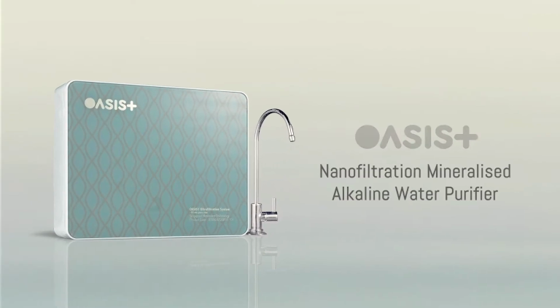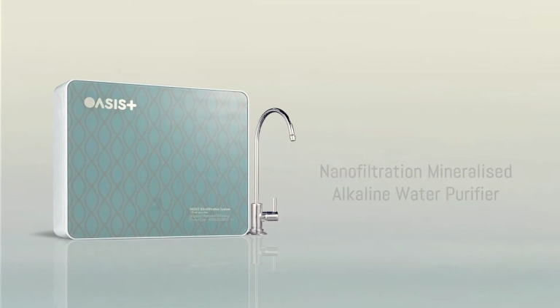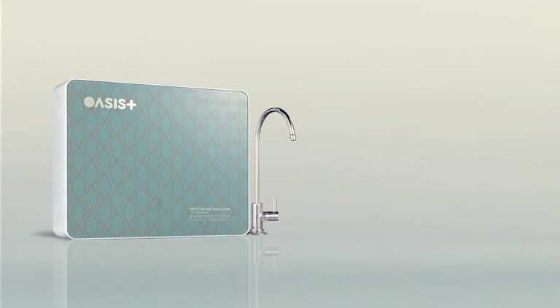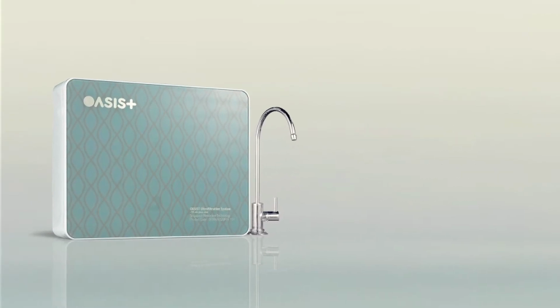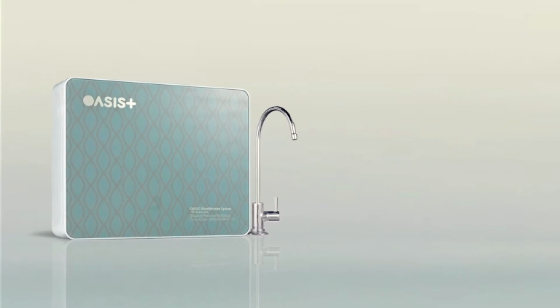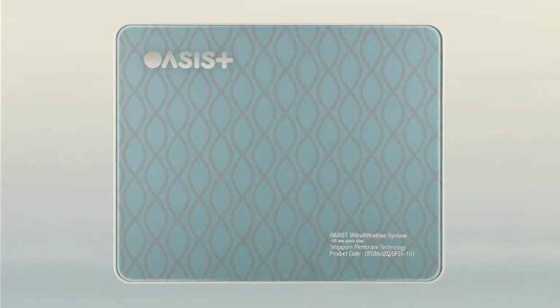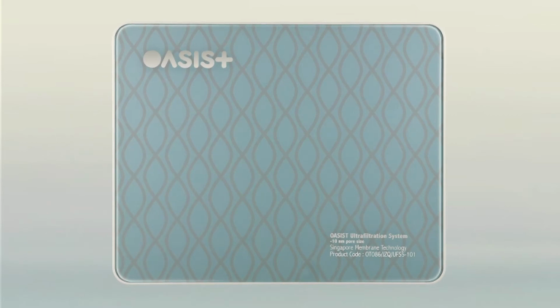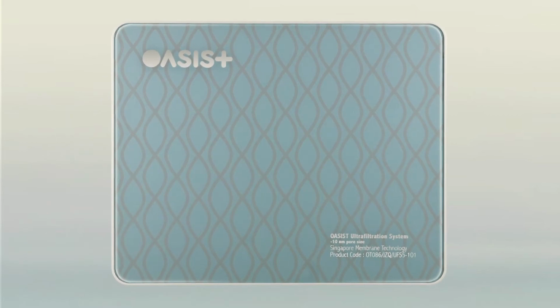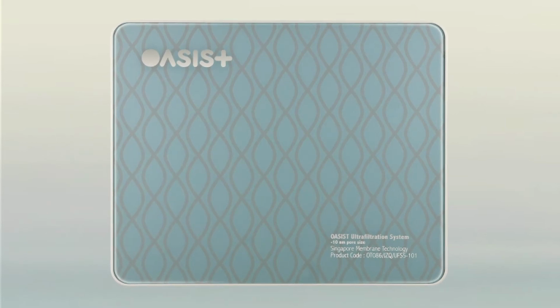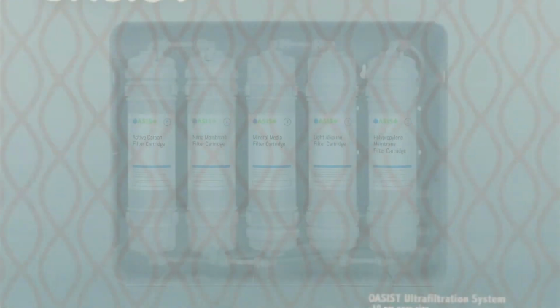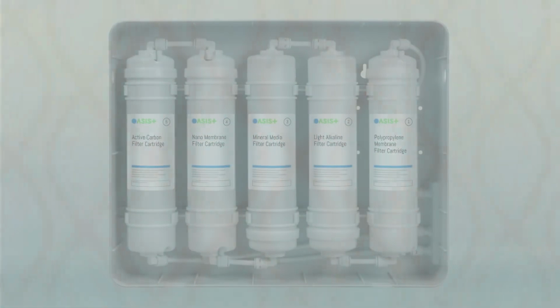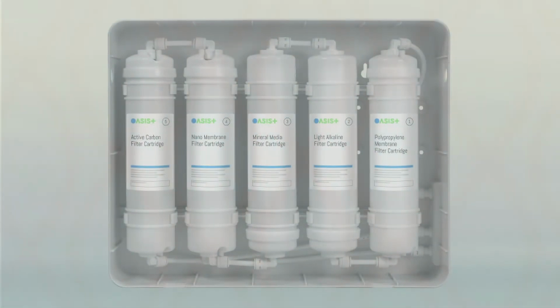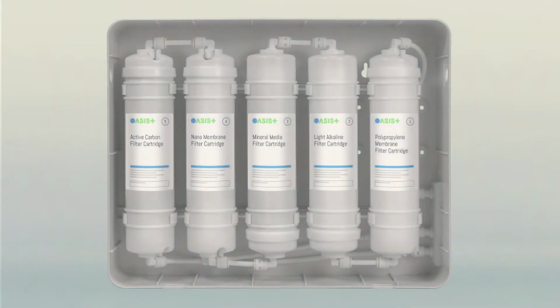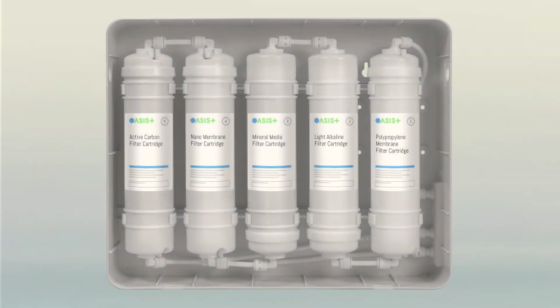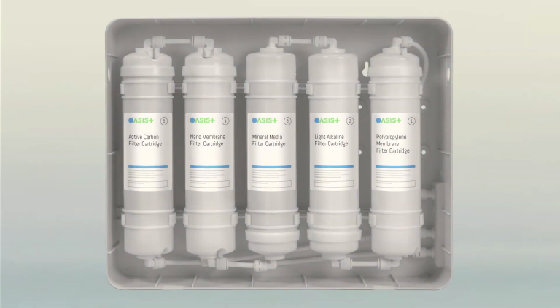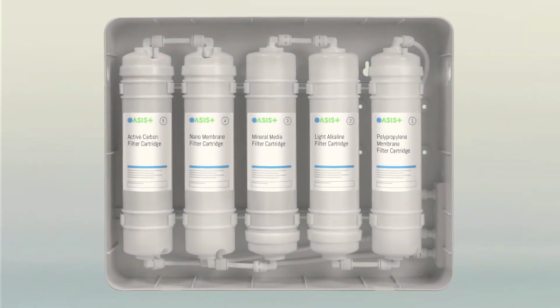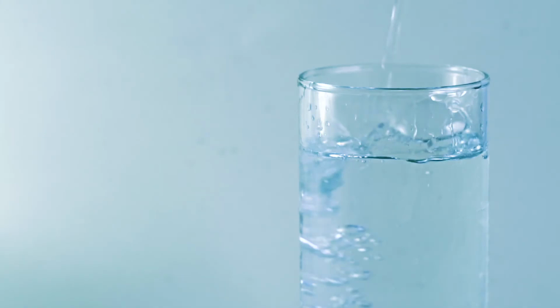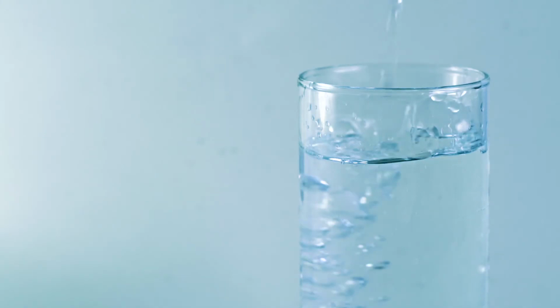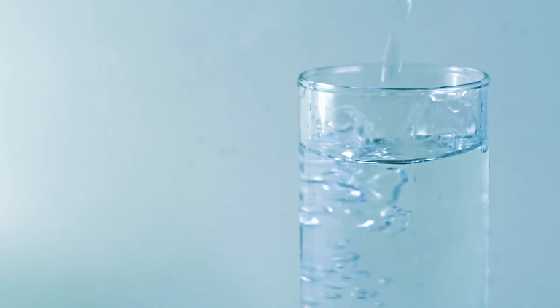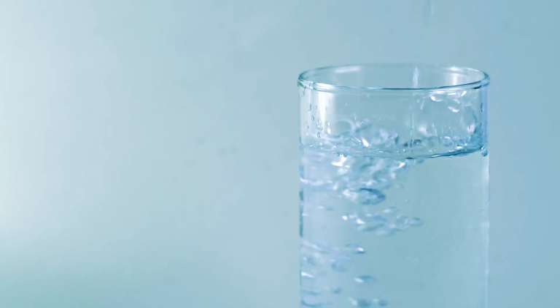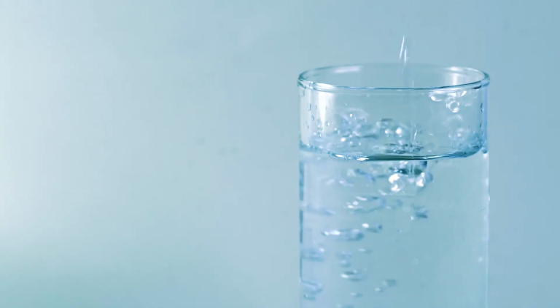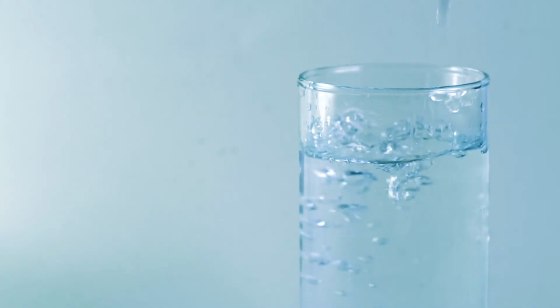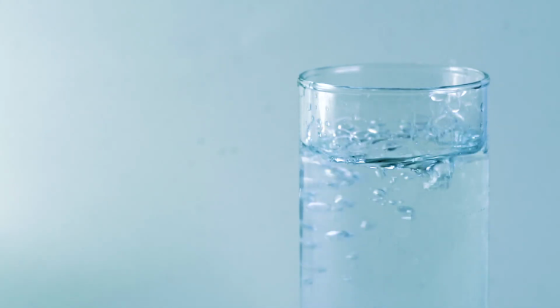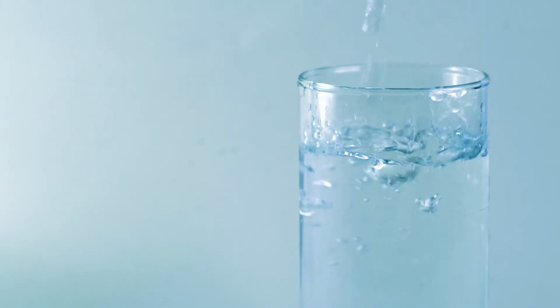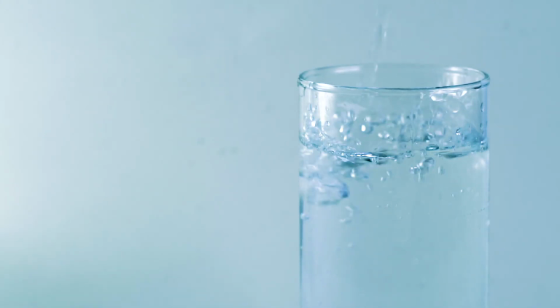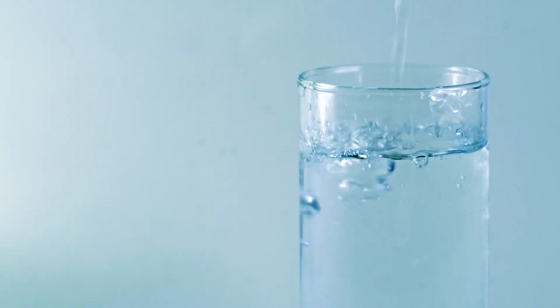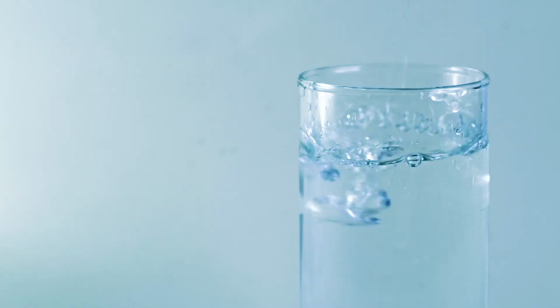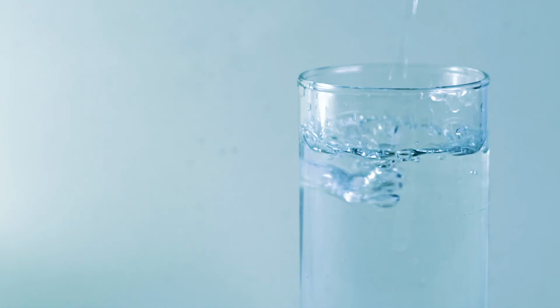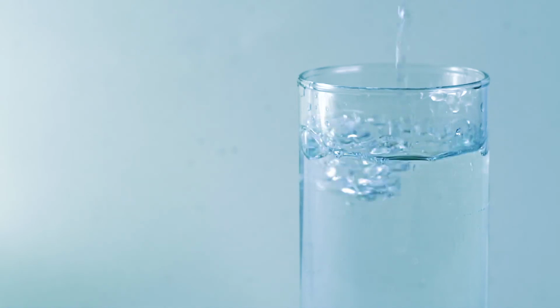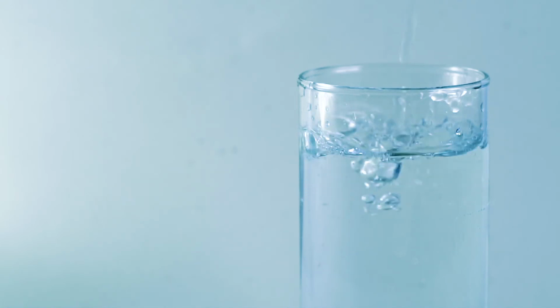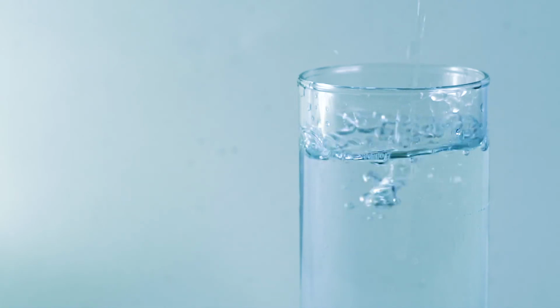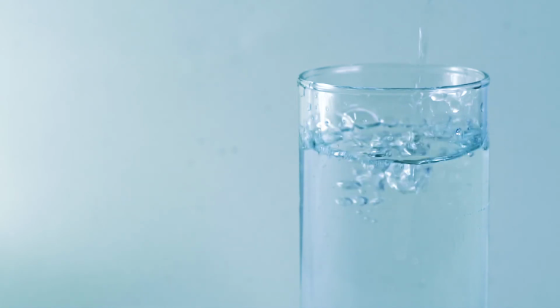The Ocyst five-stage purification process turns tap water into safe, mineralized, and great tasting water.